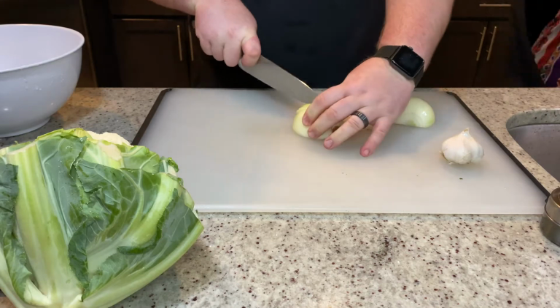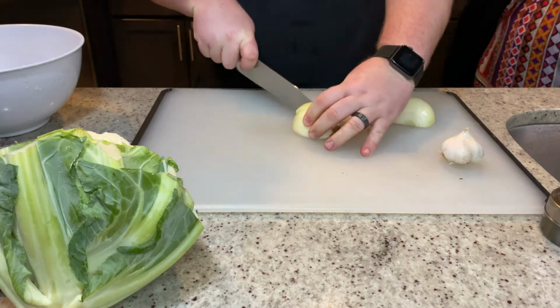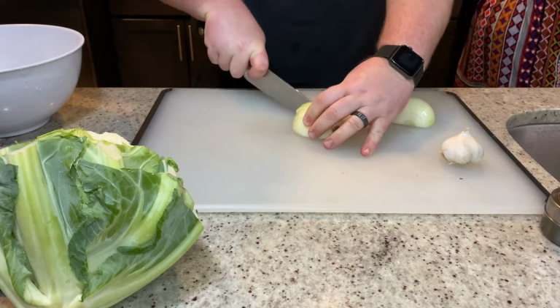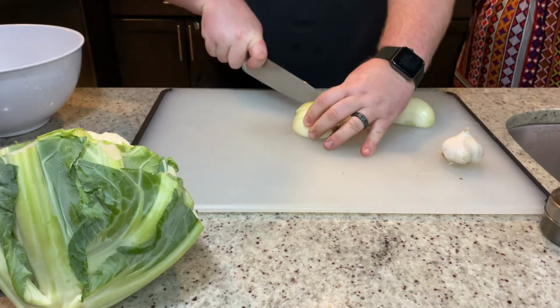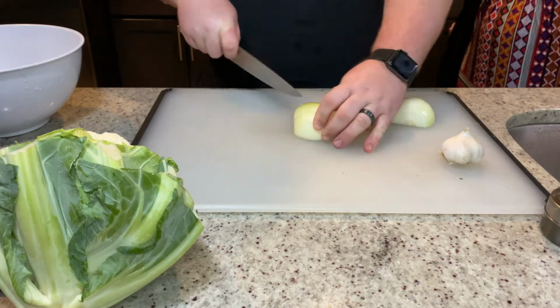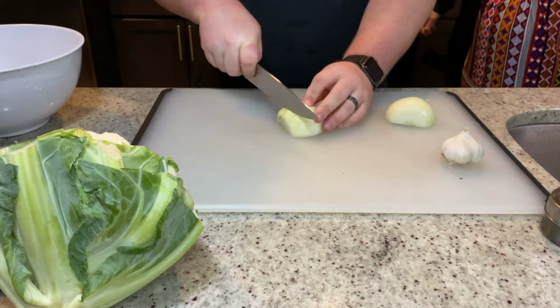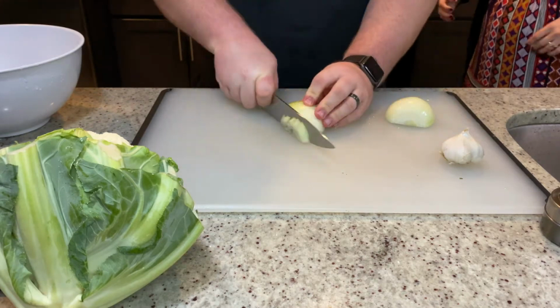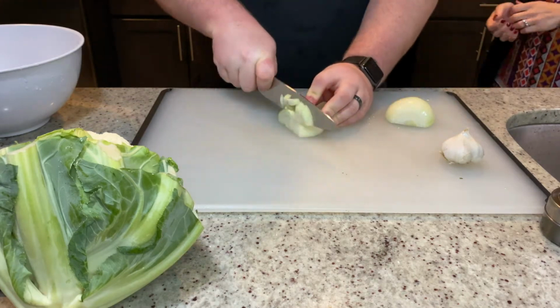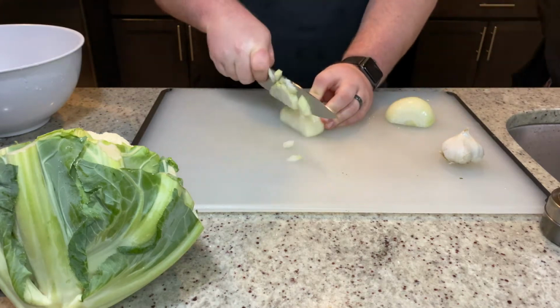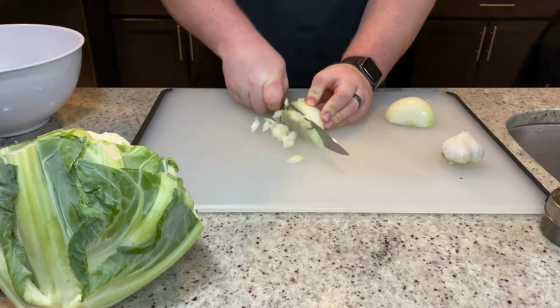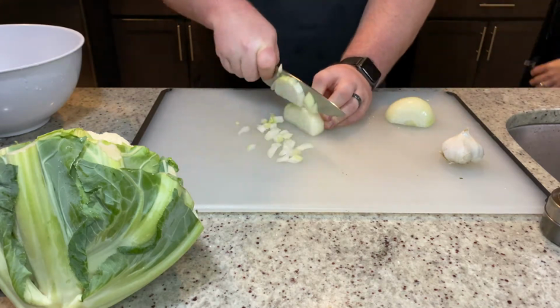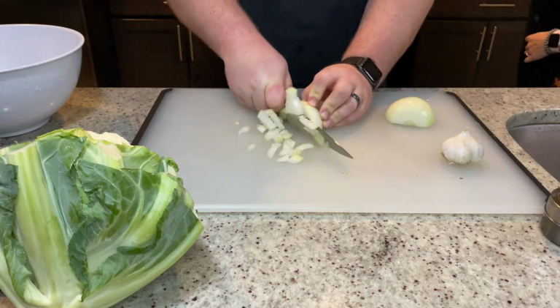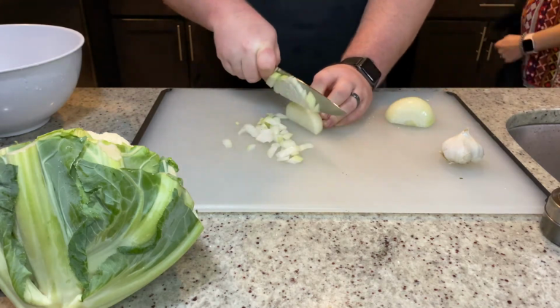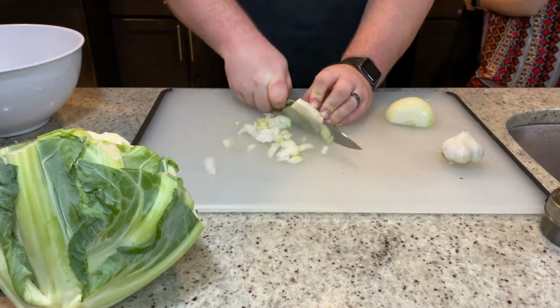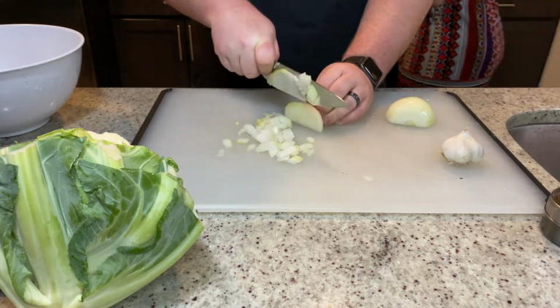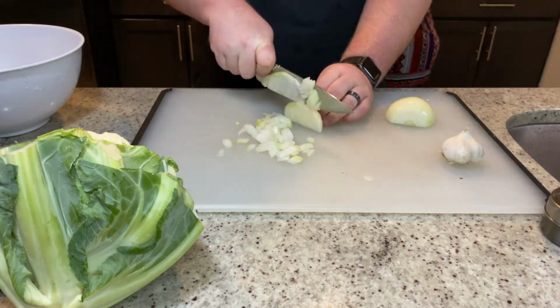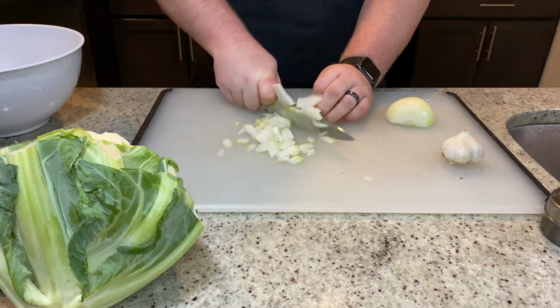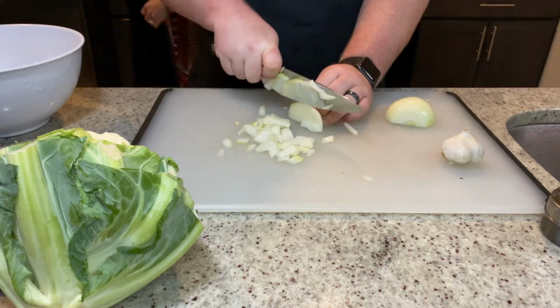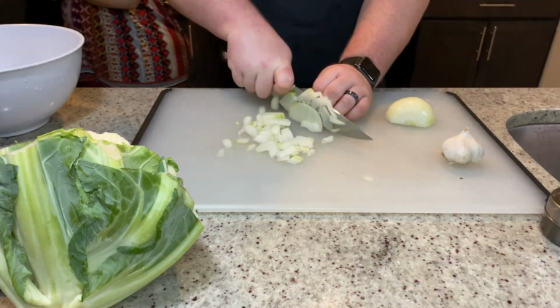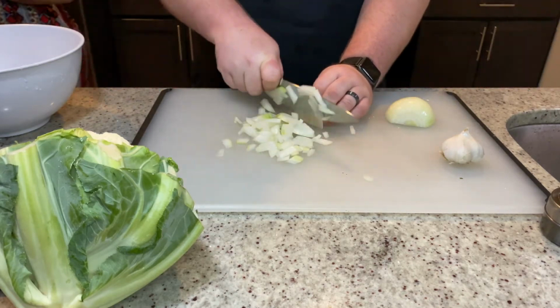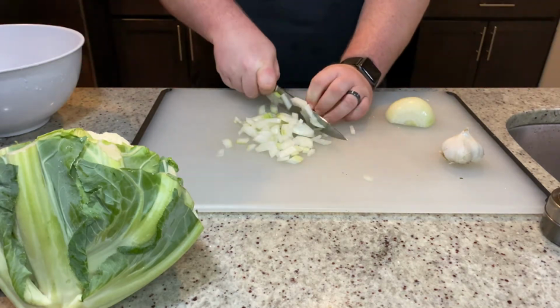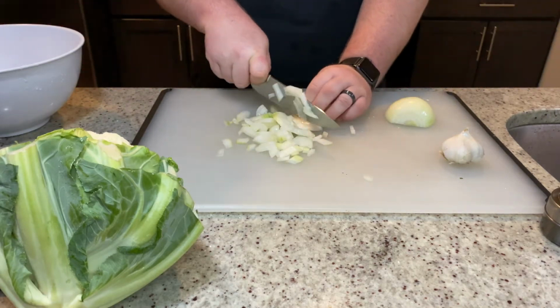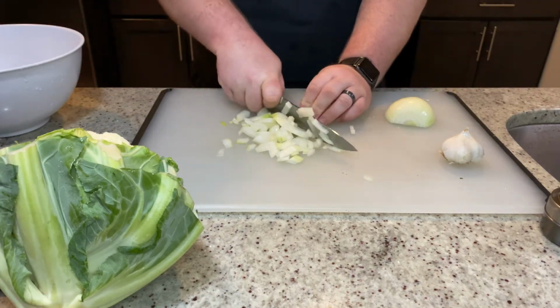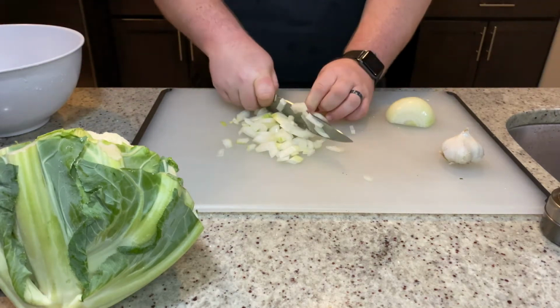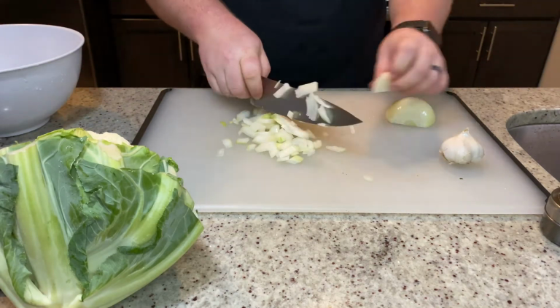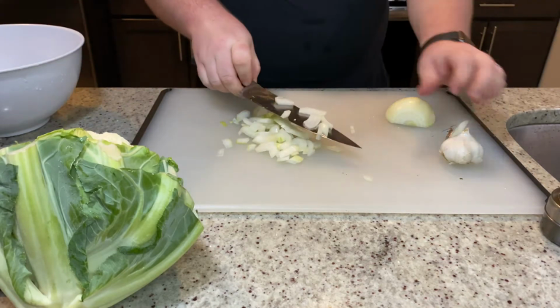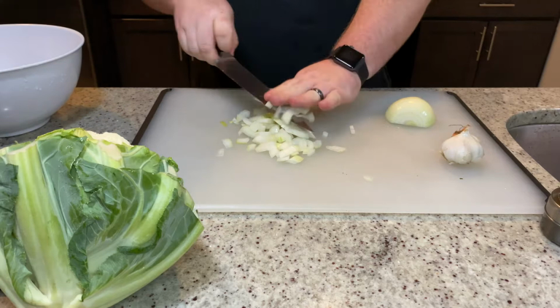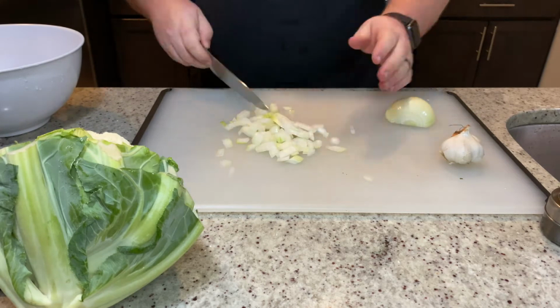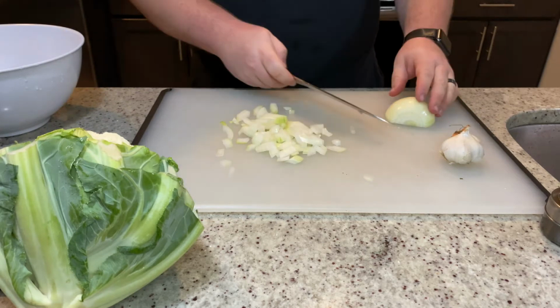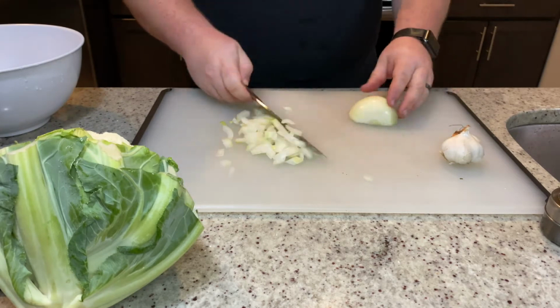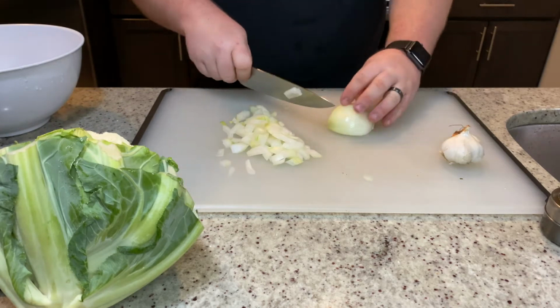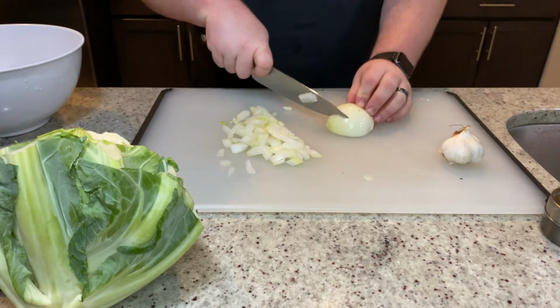The first thing you're gonna do is dice up the onions and then the garlic — just a rough chop, don't need to be anything fancy.